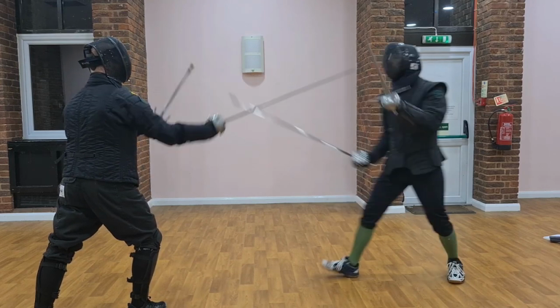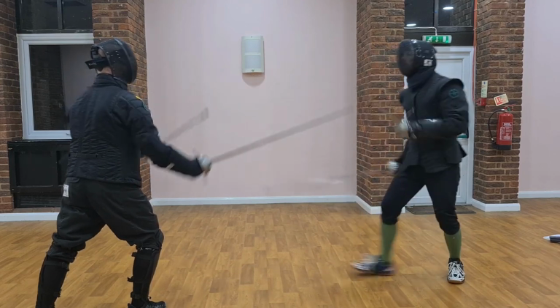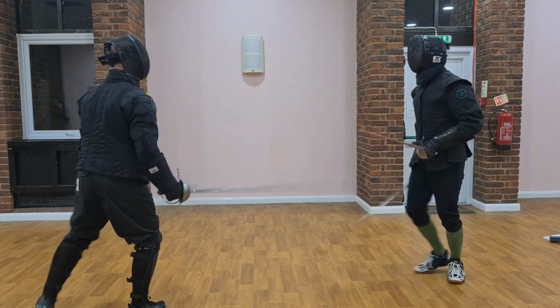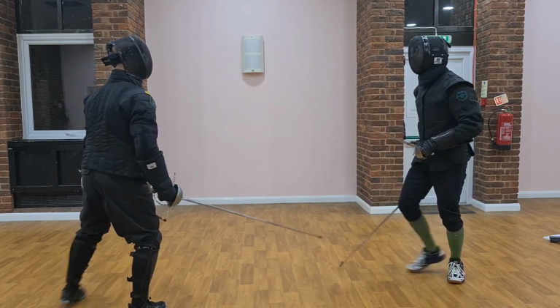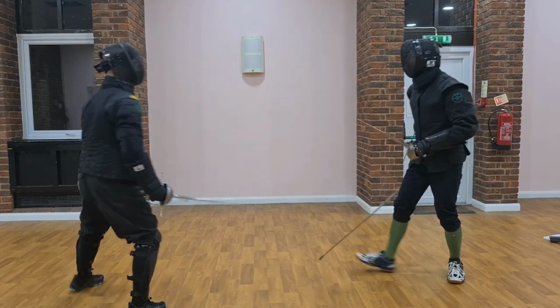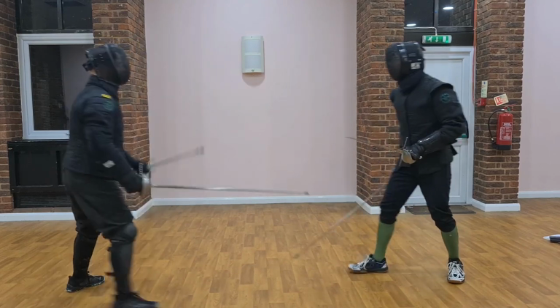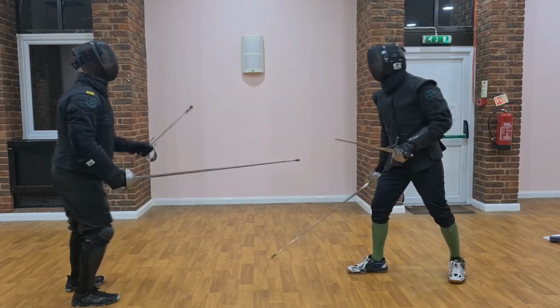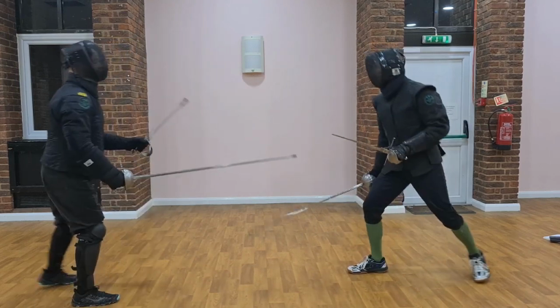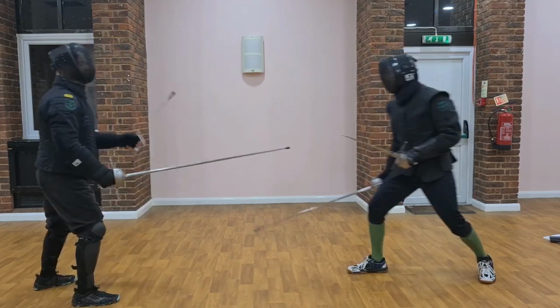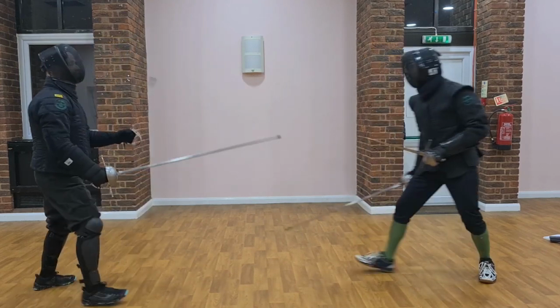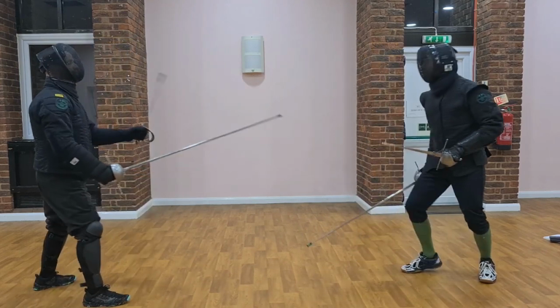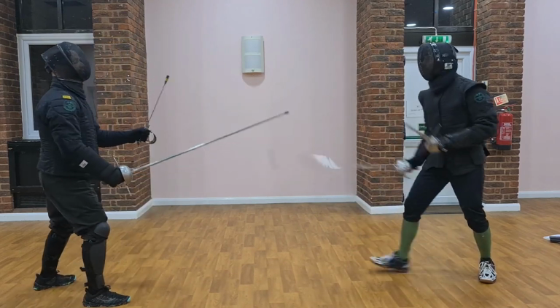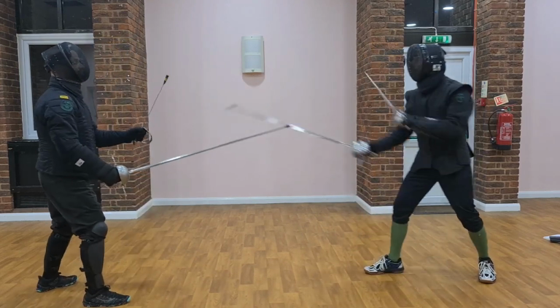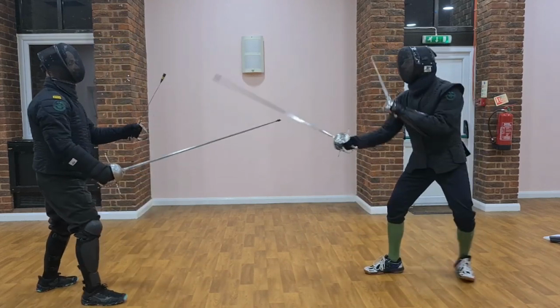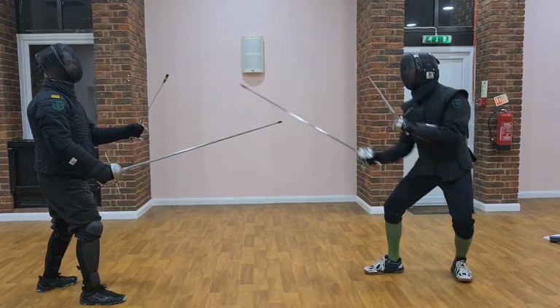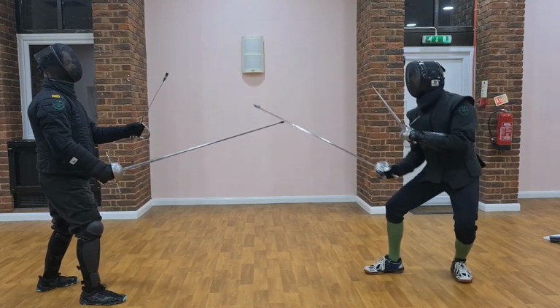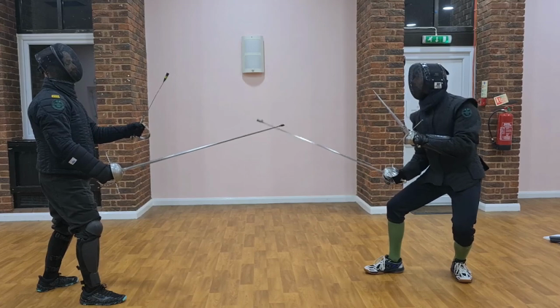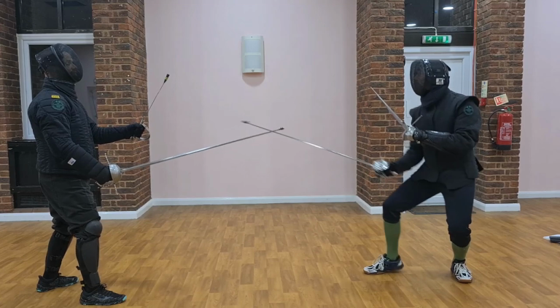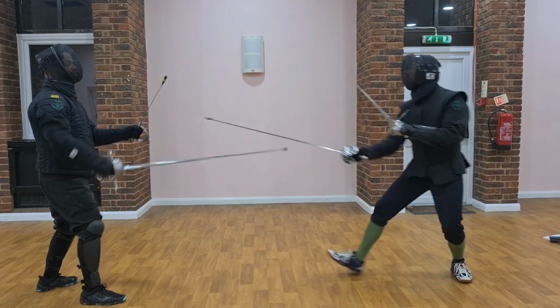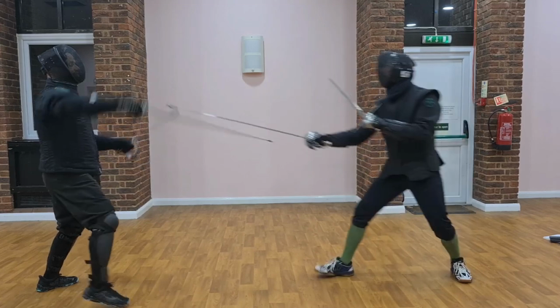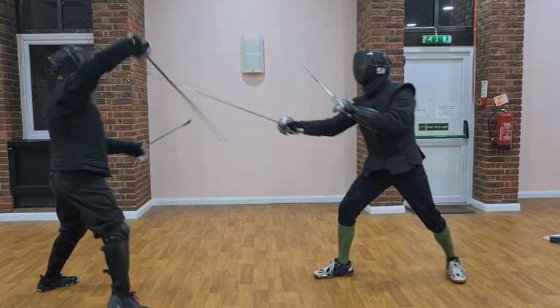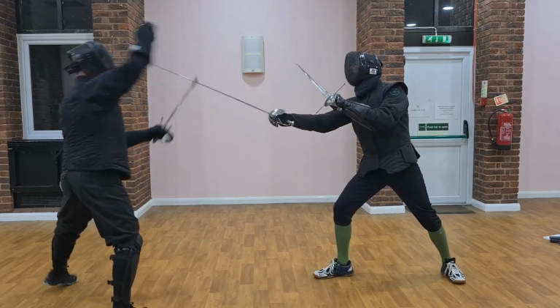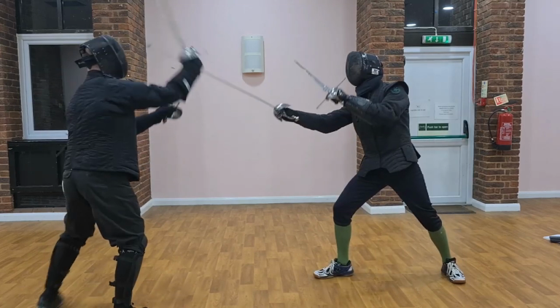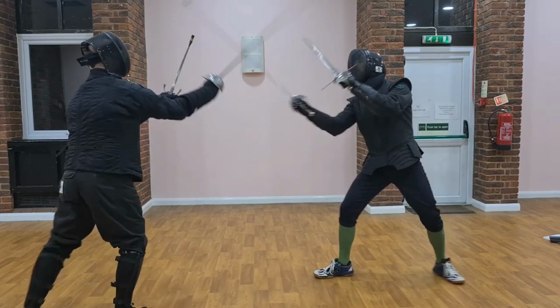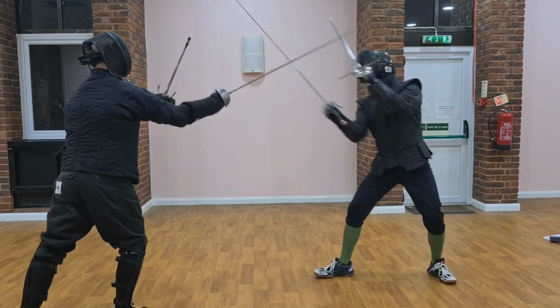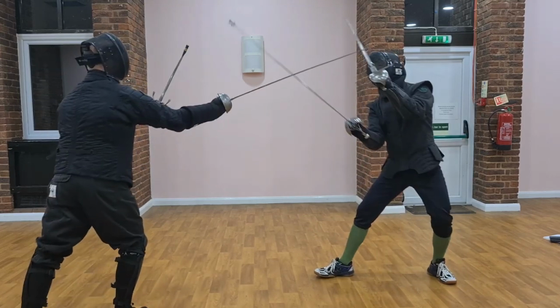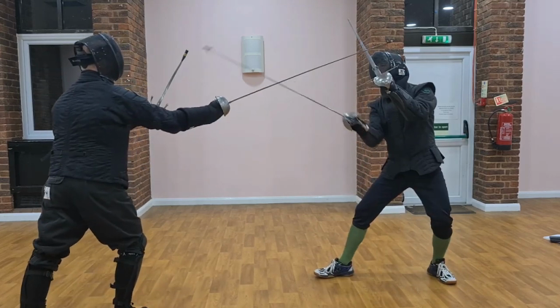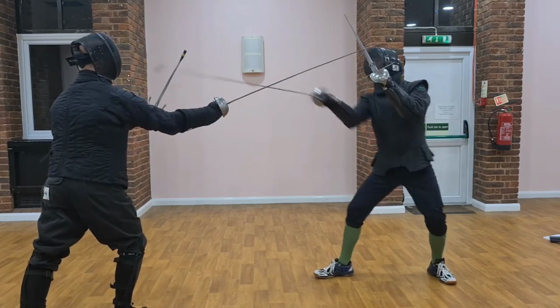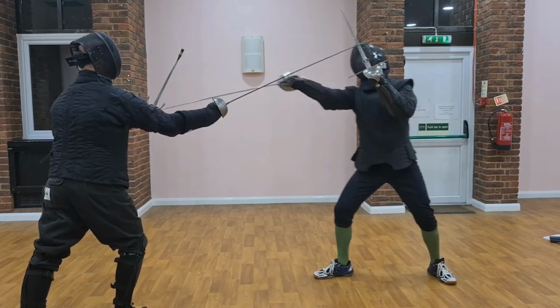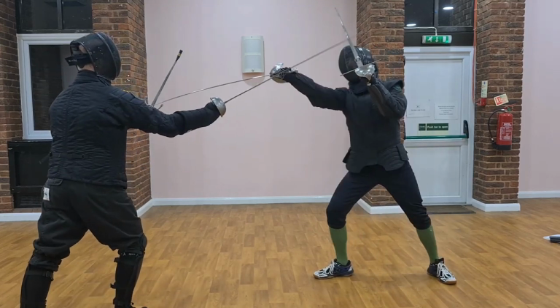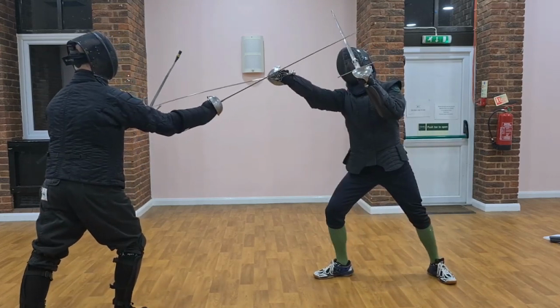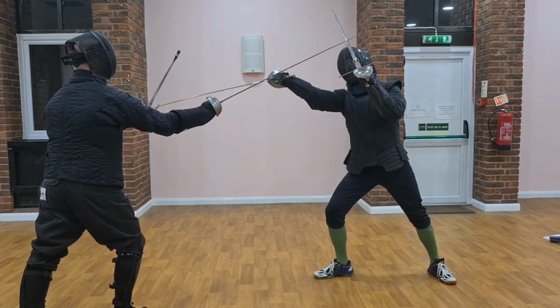One more time, just so we can get this right. One, one, two, three.